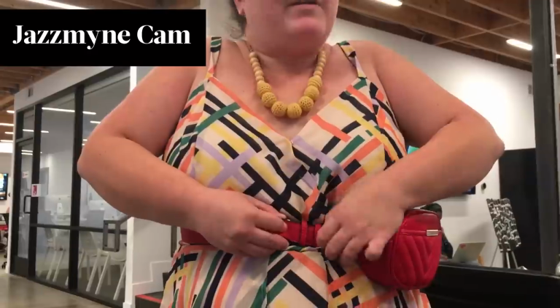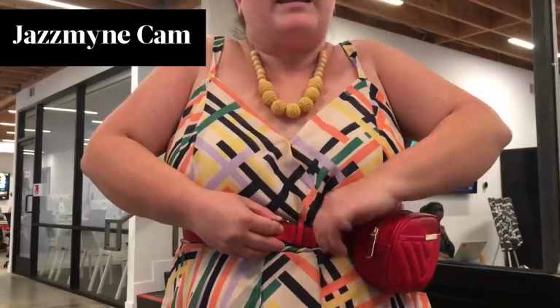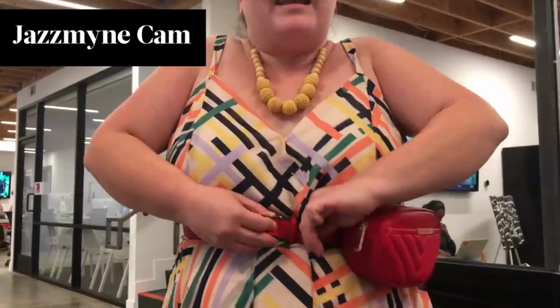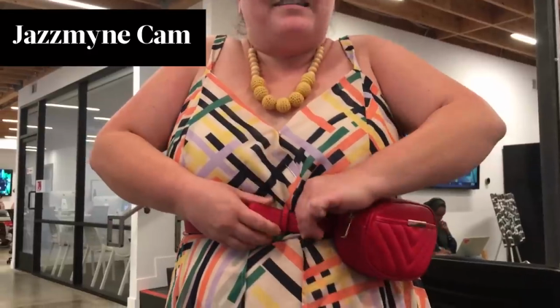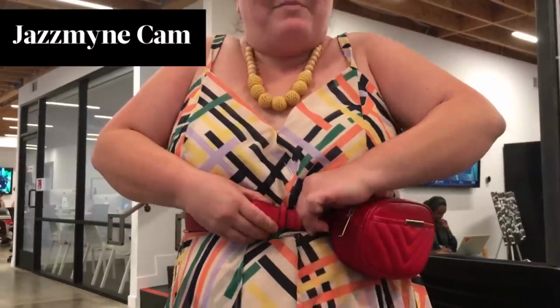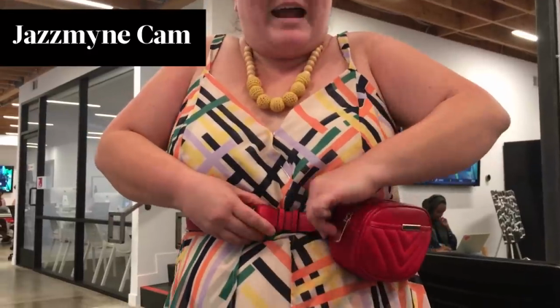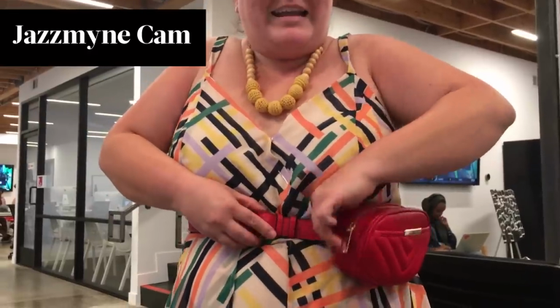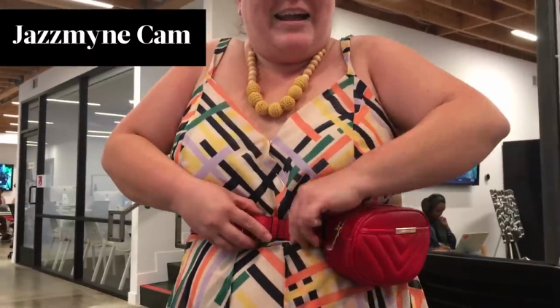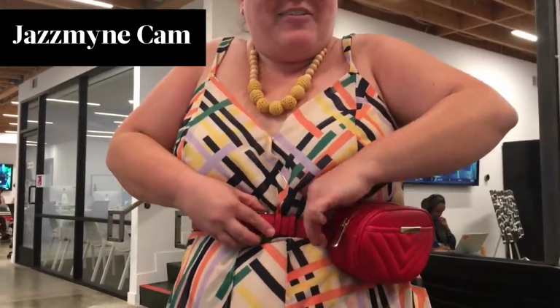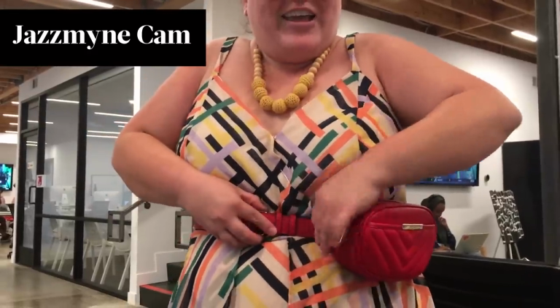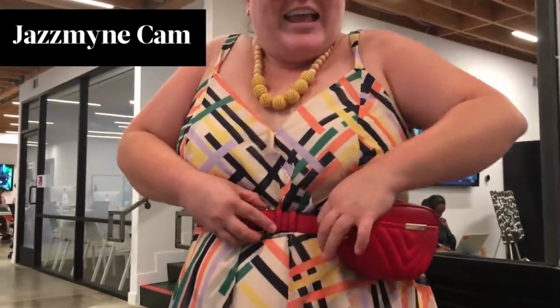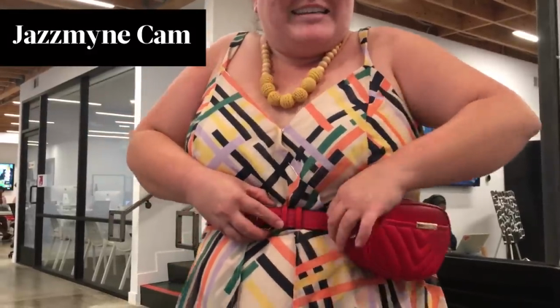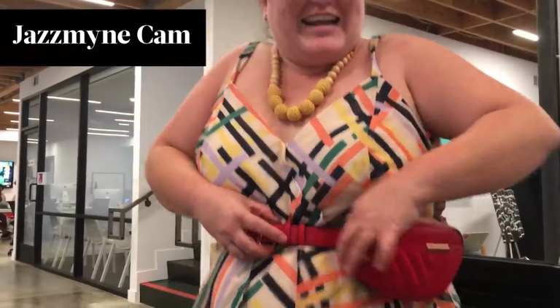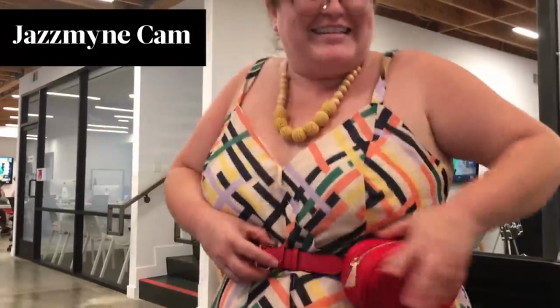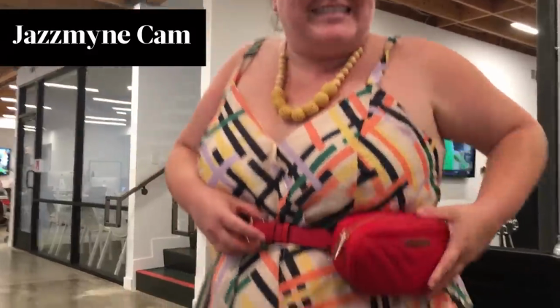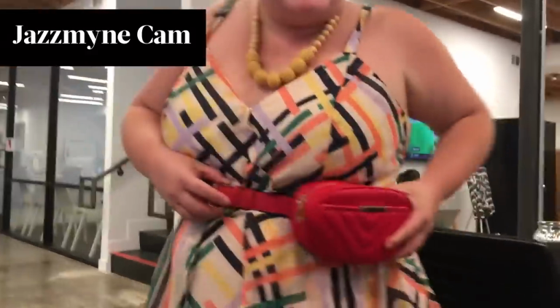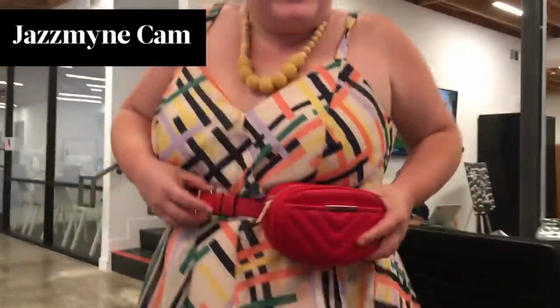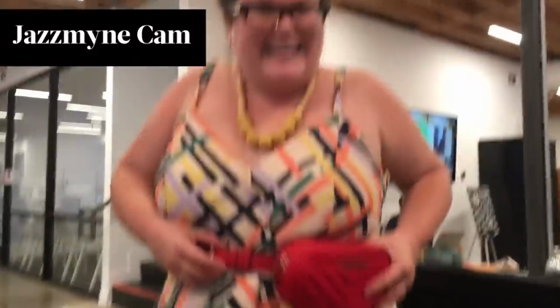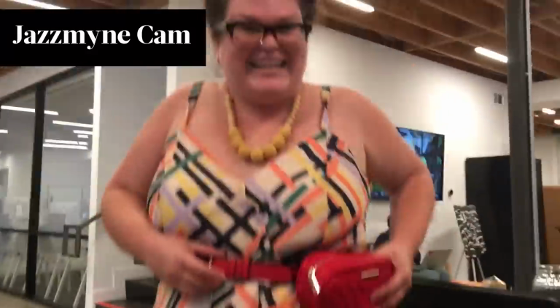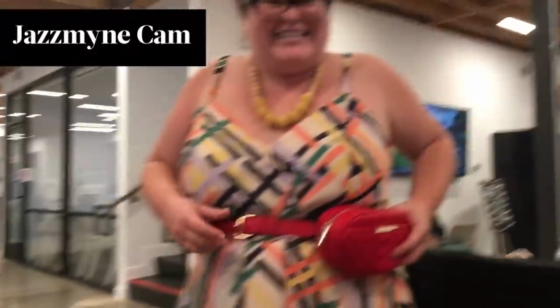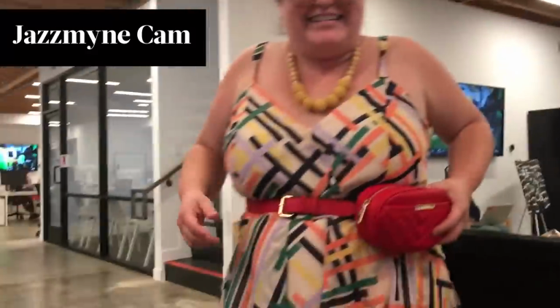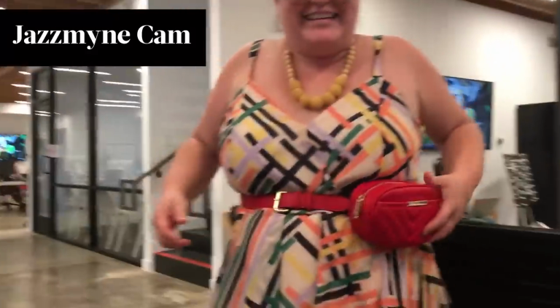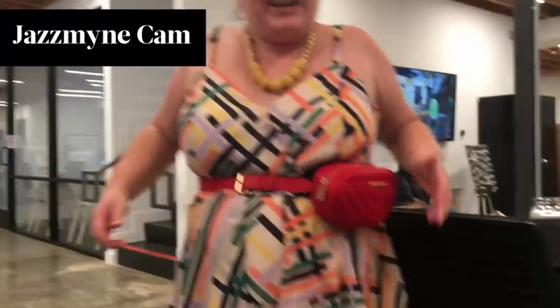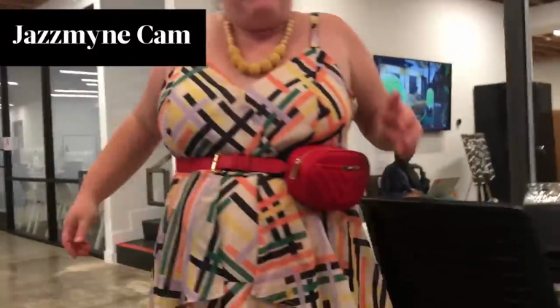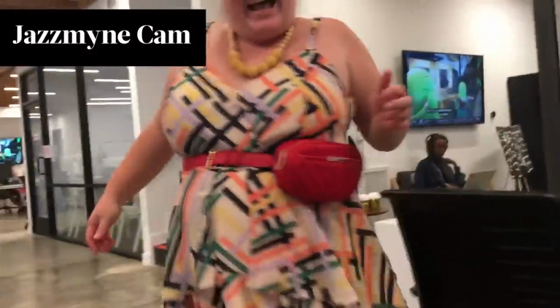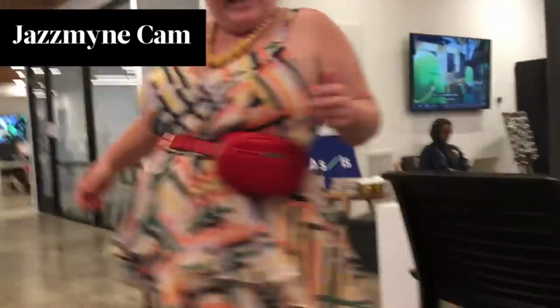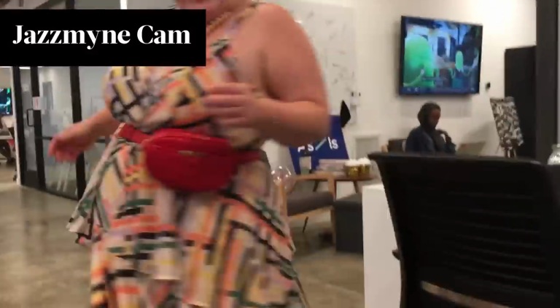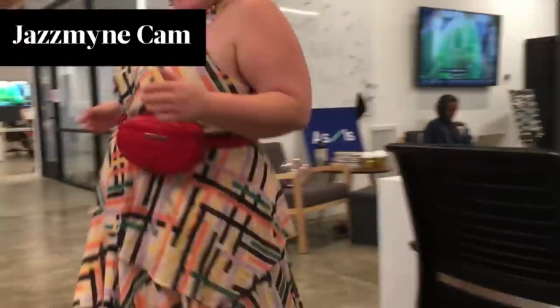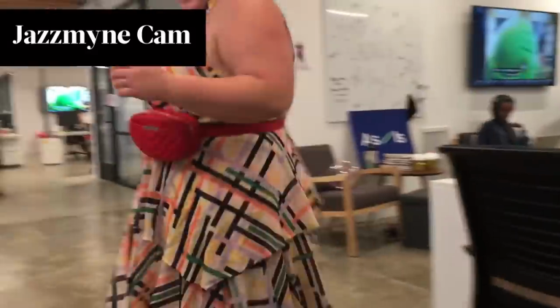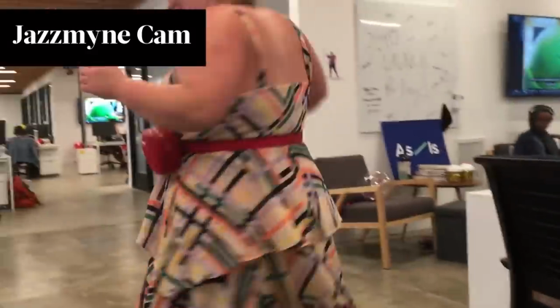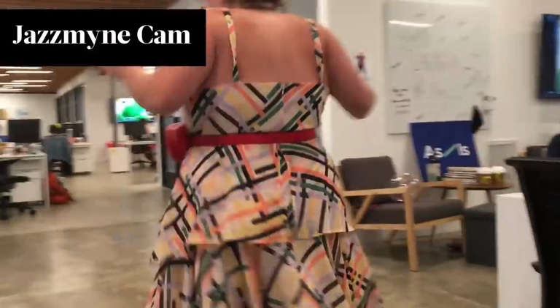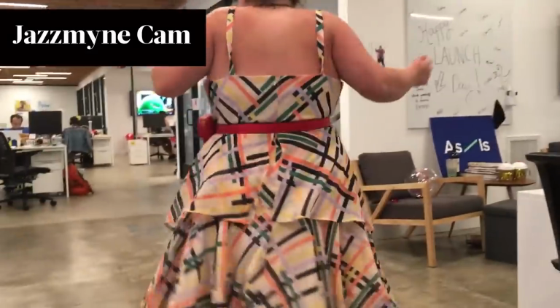Wait, is this mine now? Did I steal it? Bye. It's cute.